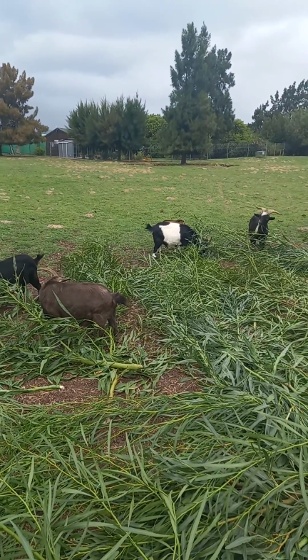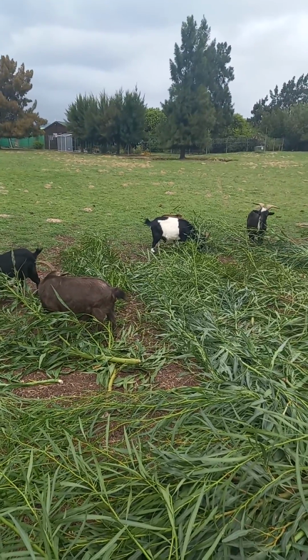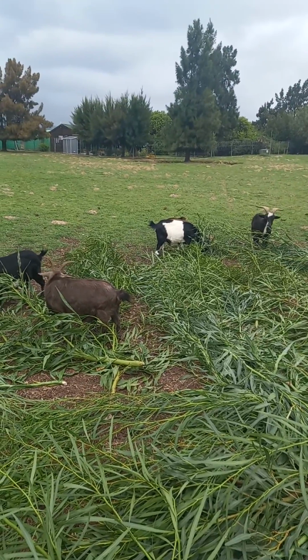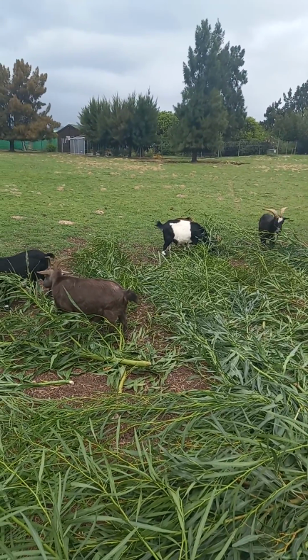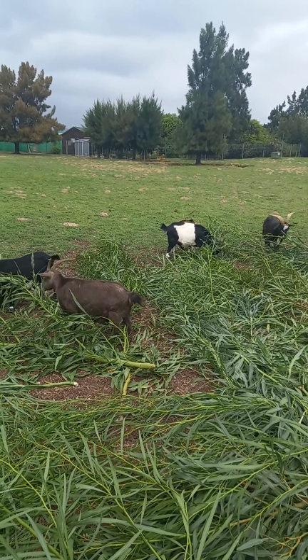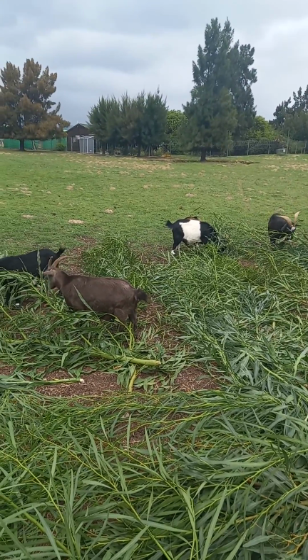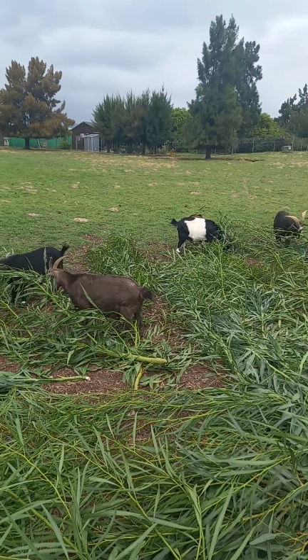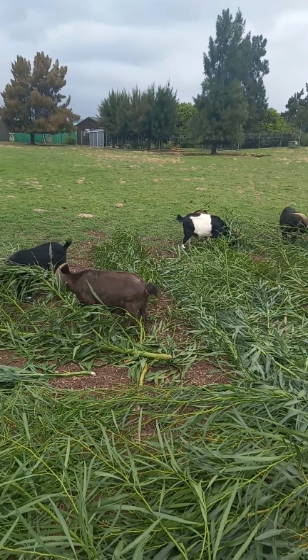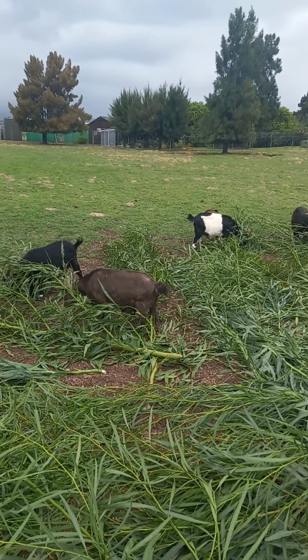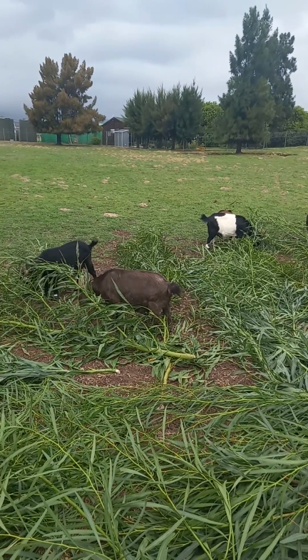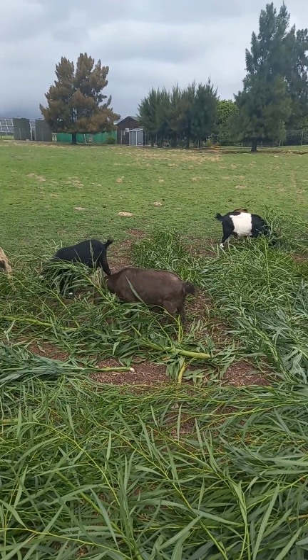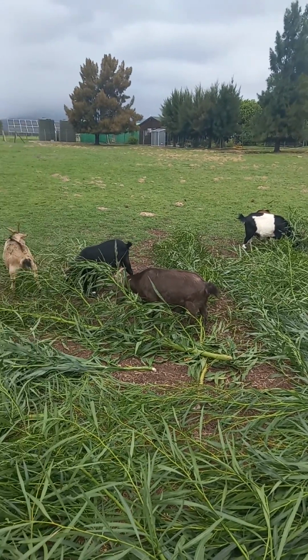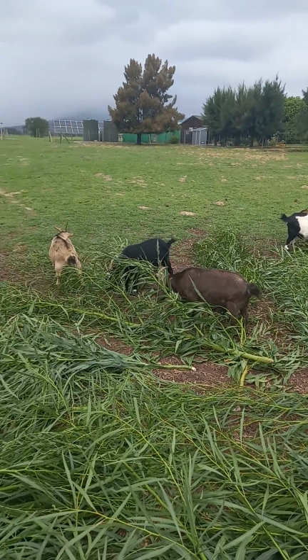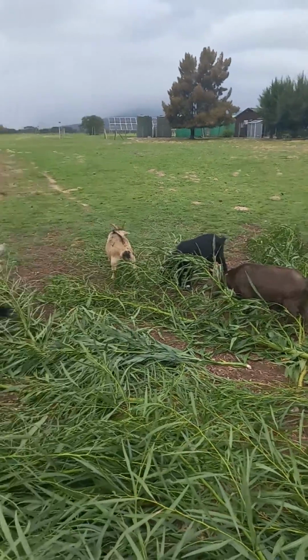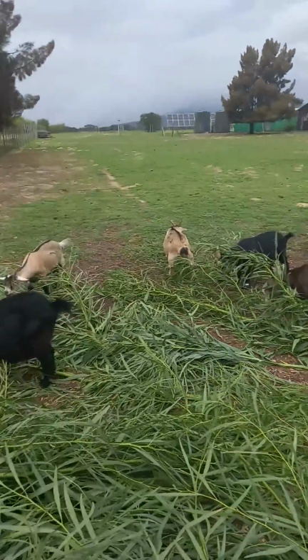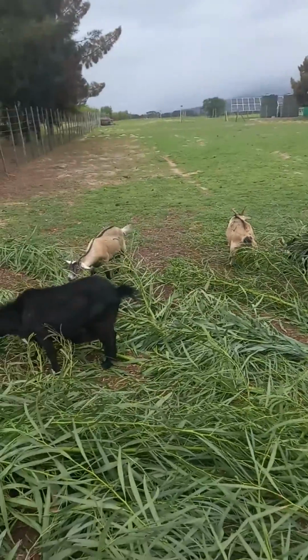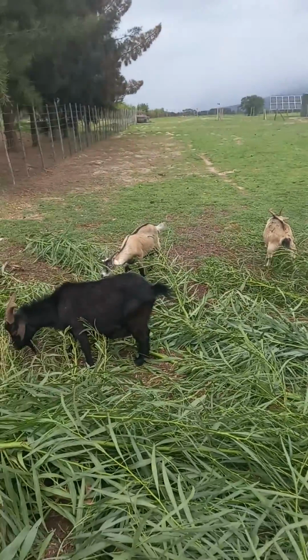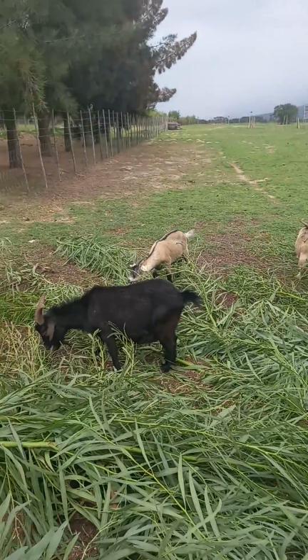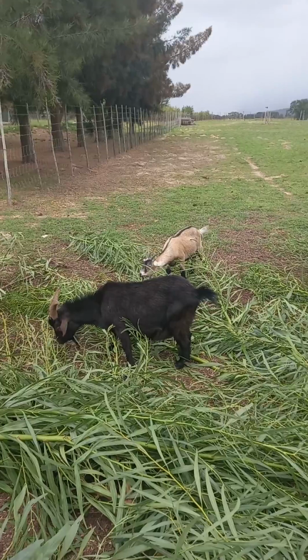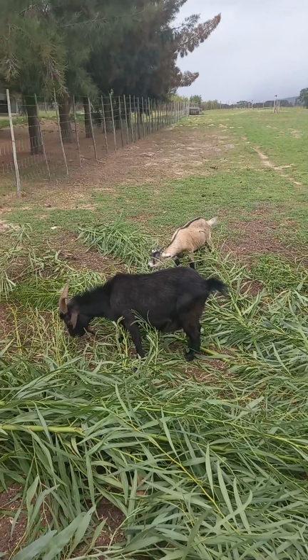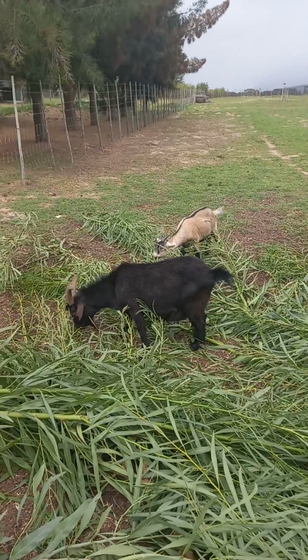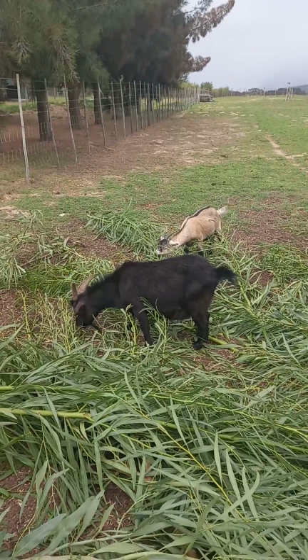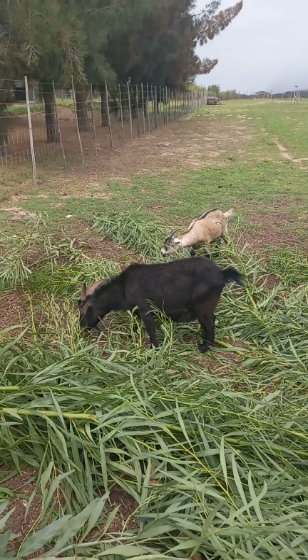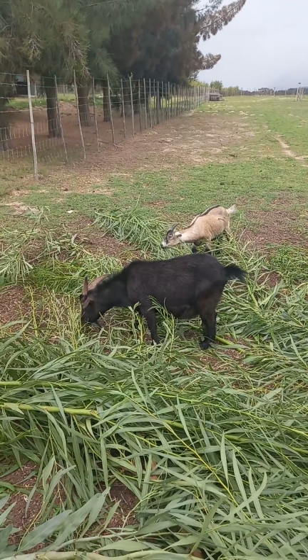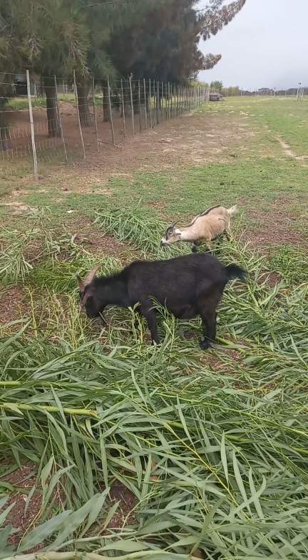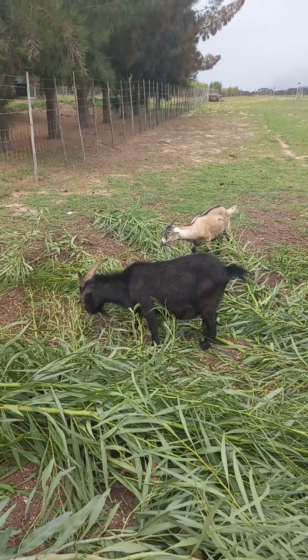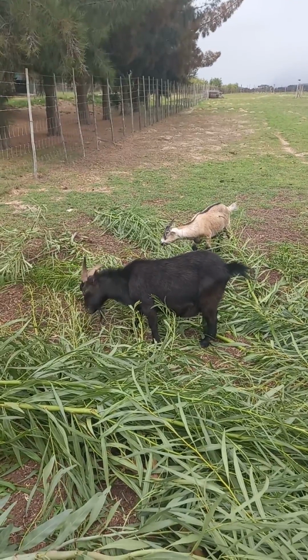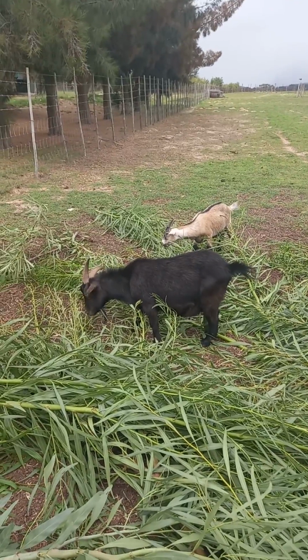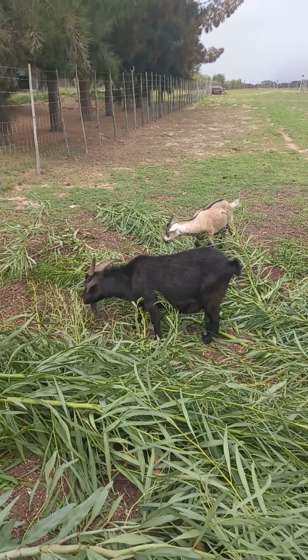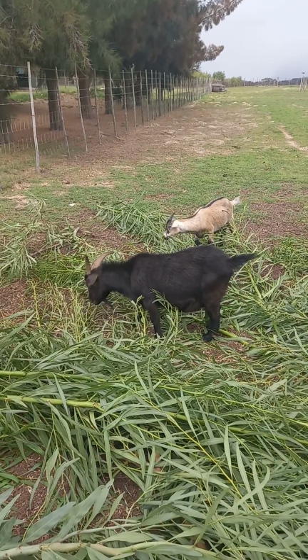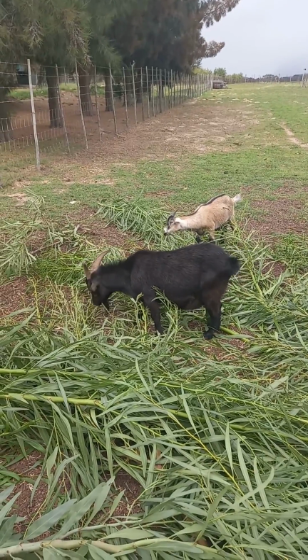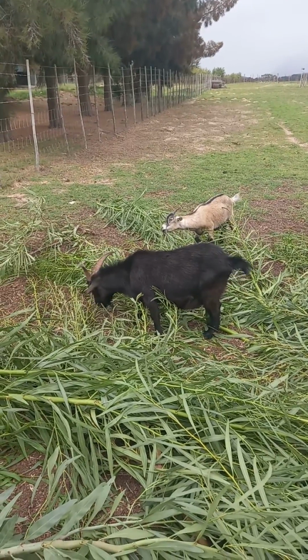They do get a fair amount of attention from the staff here as well. And look at that one — it's pretty hungry, just eating away.